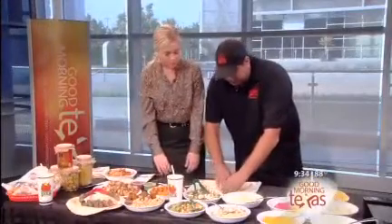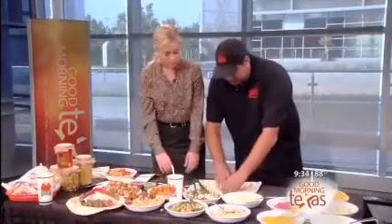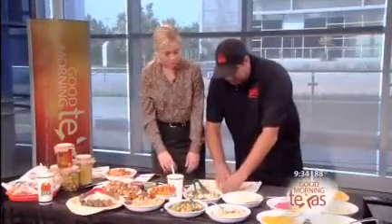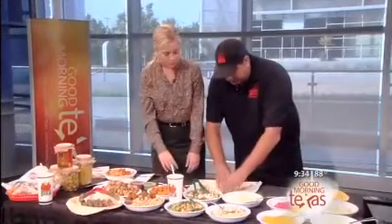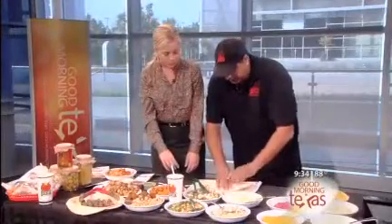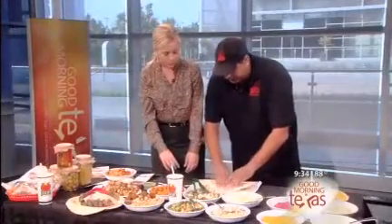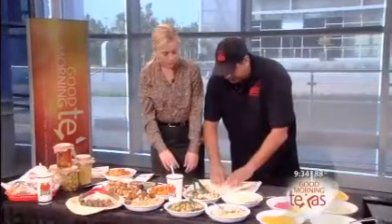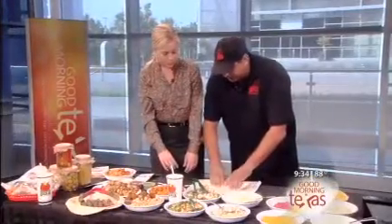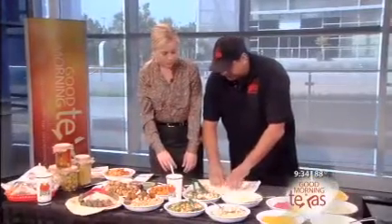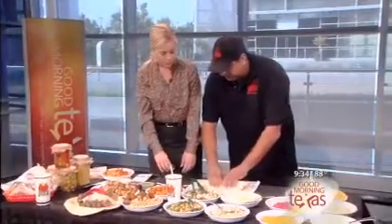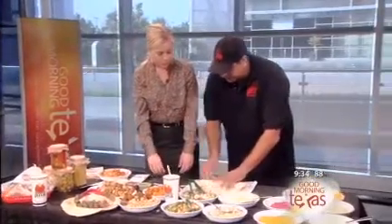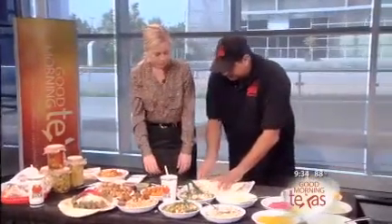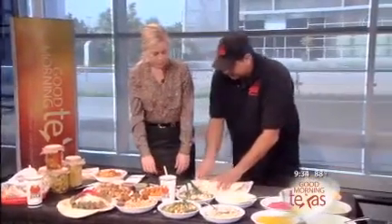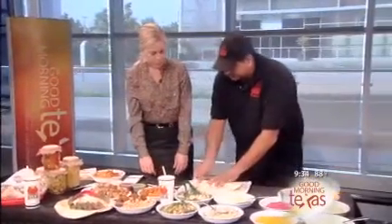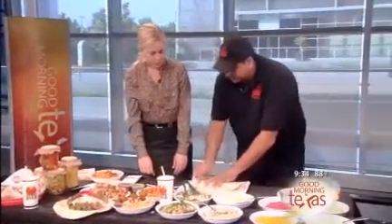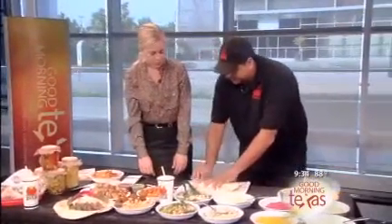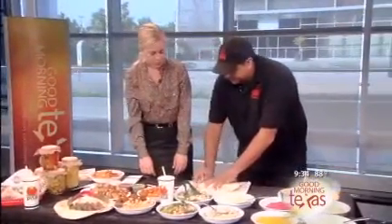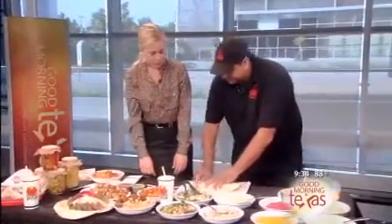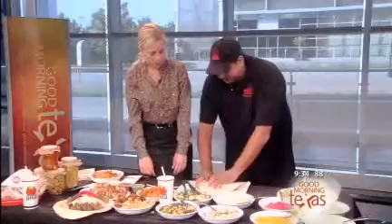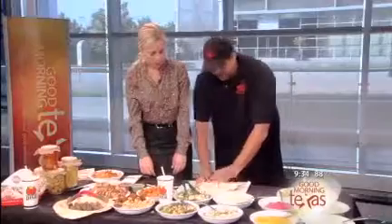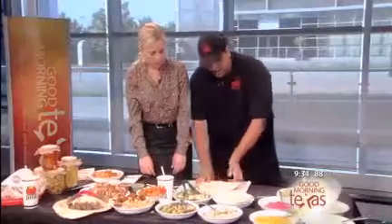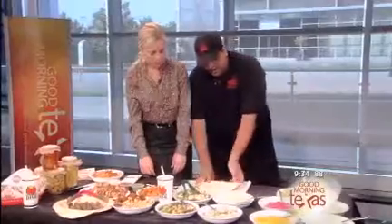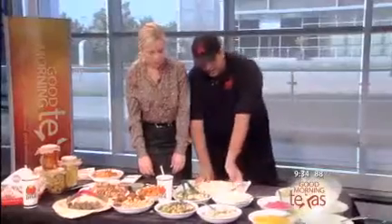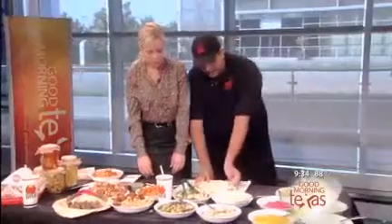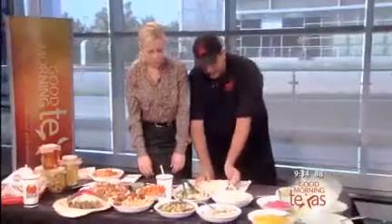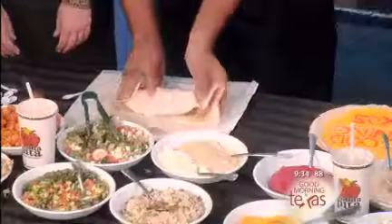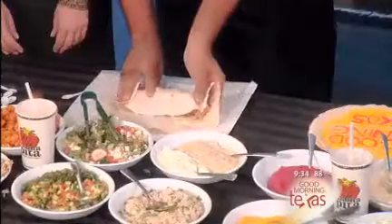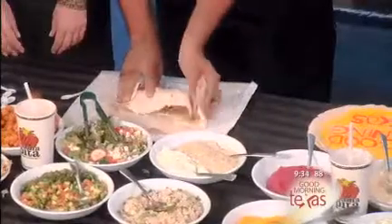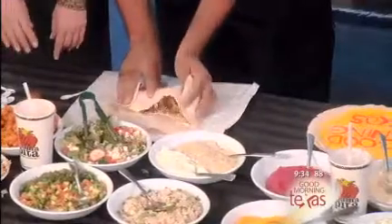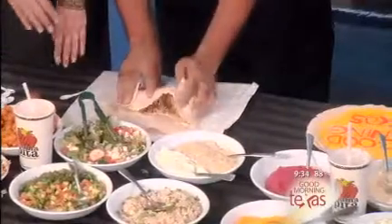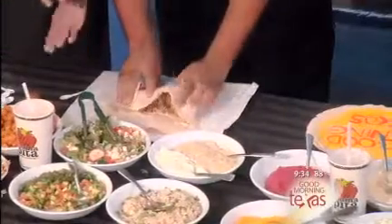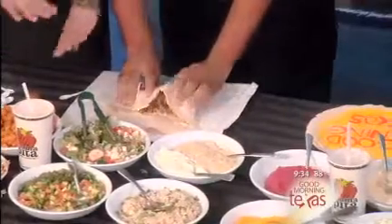In the biblical ages, there were actually no preservatives, no additives, no obesity. Just natural.